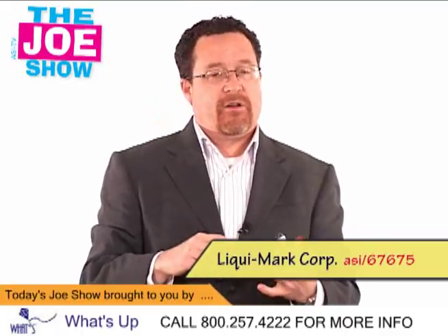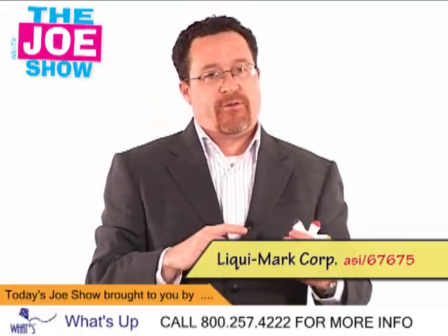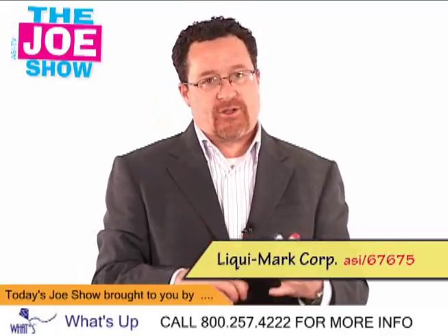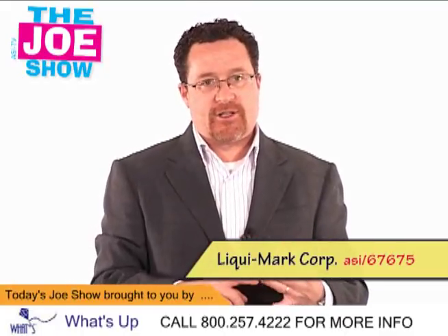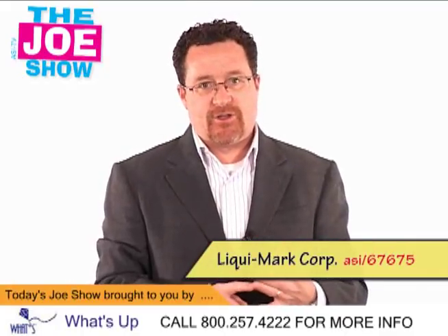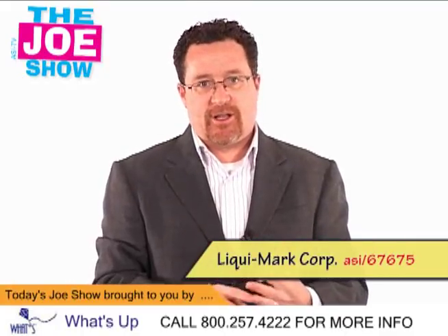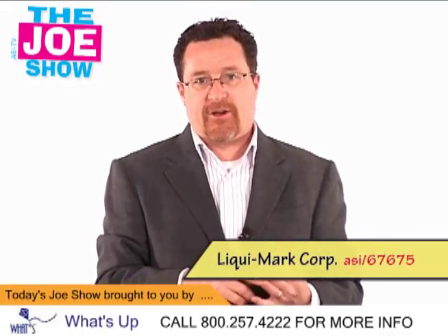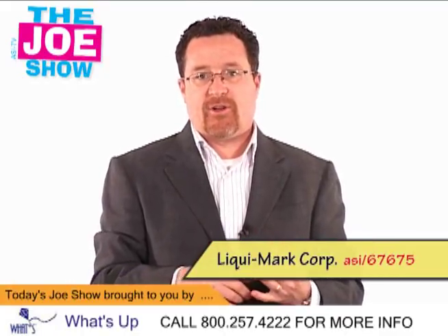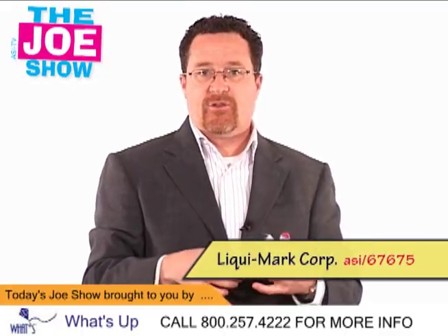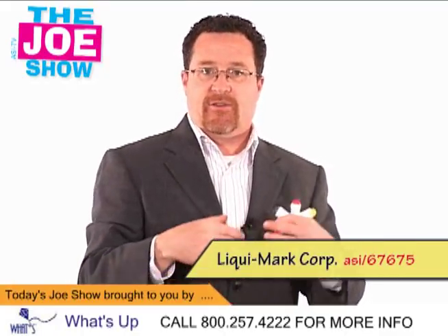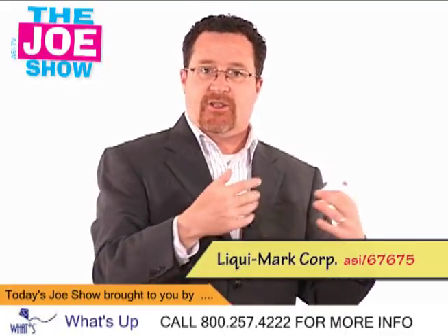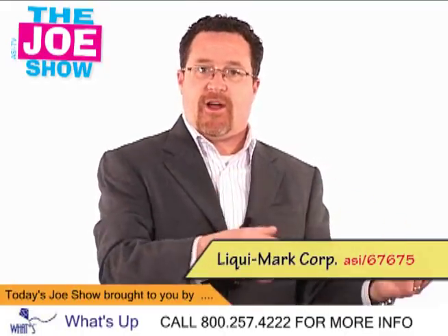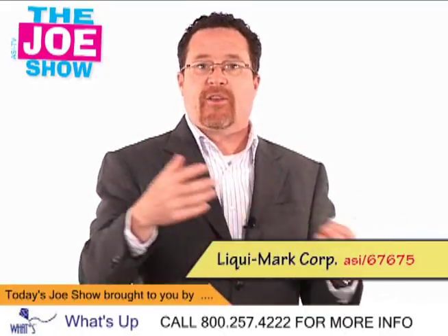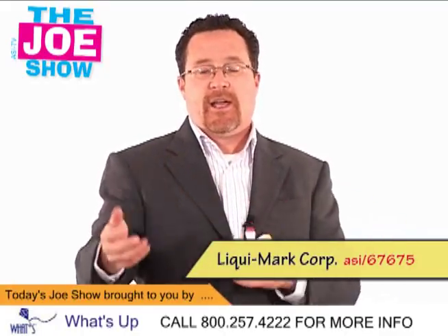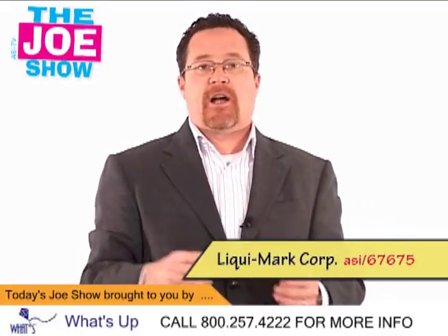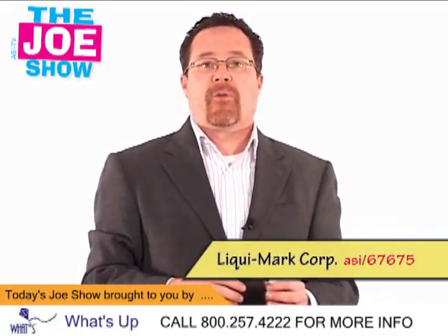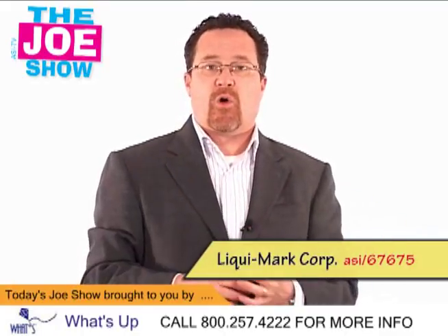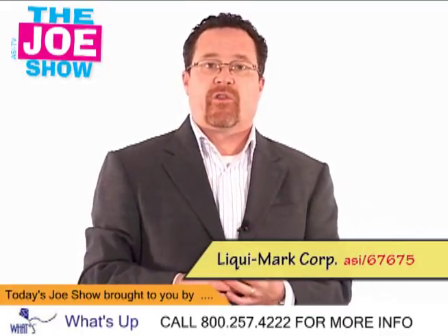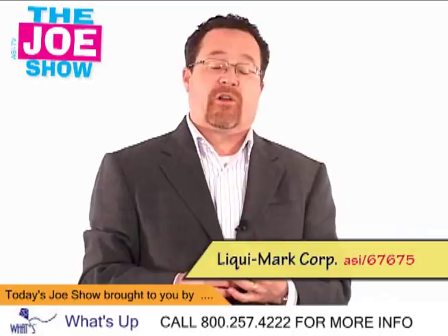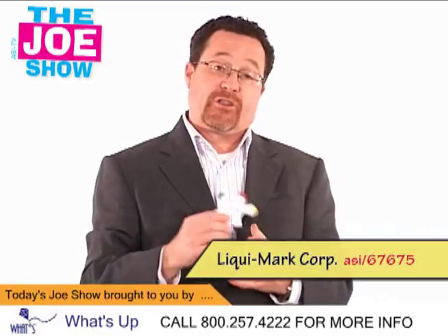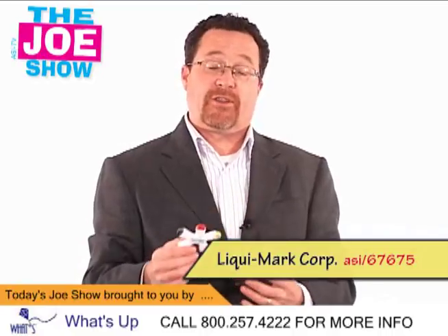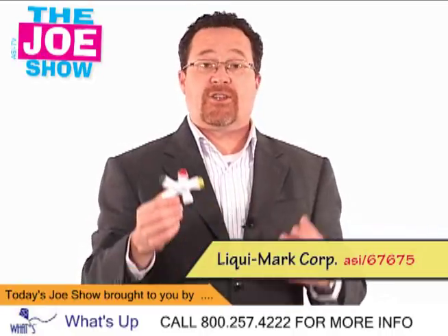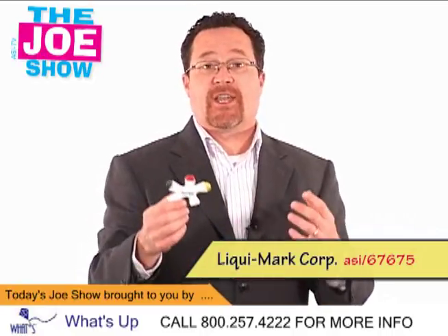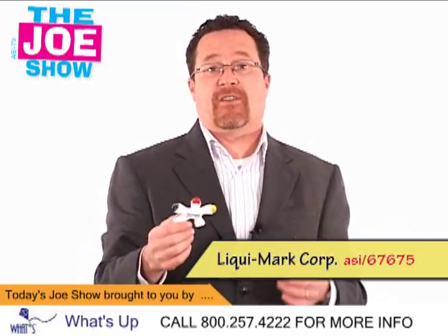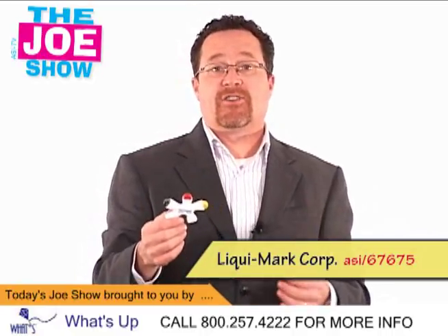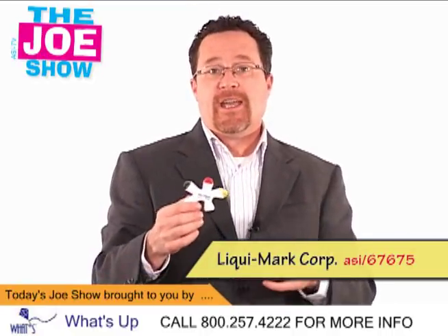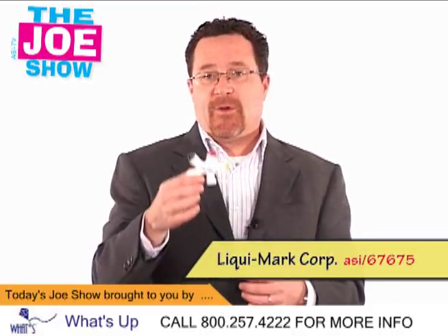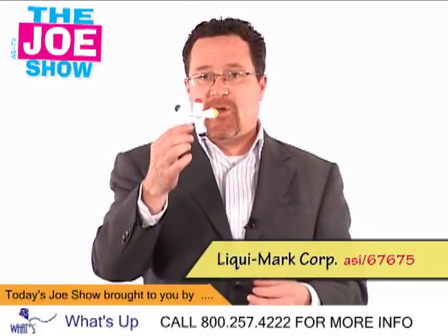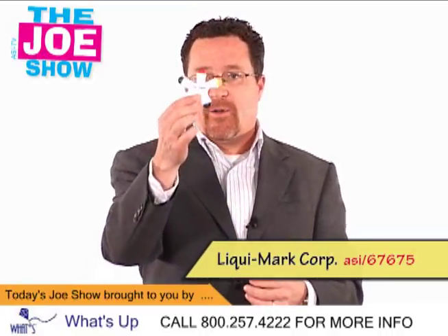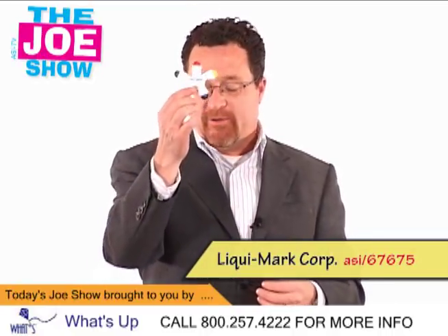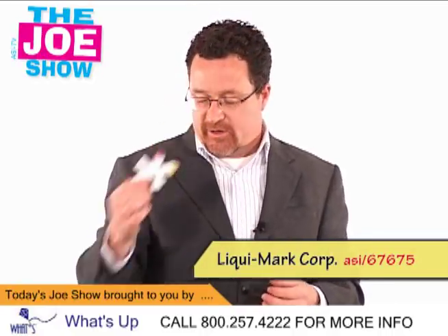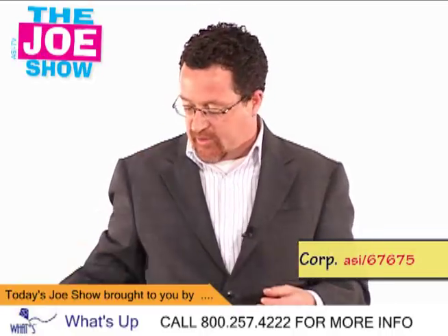Great for restaurants because a lot of restaurants do give kids crayons and a coloring book. Also good for service stations, gas stations, anyone in the automotive industry.